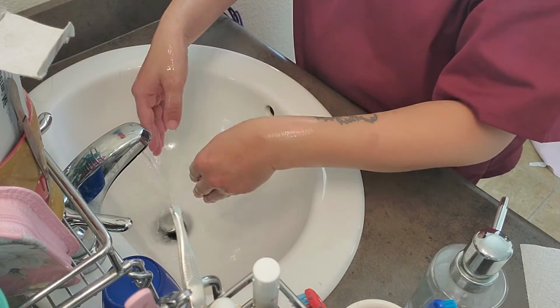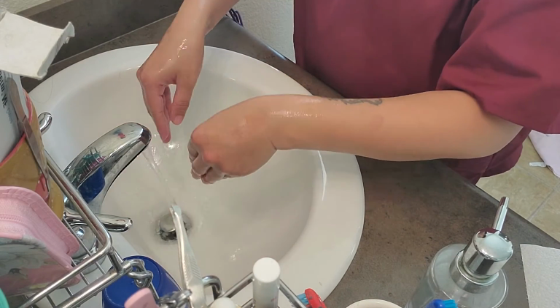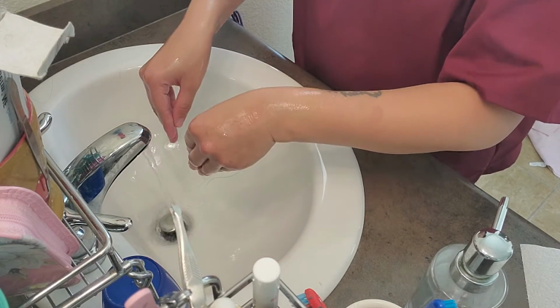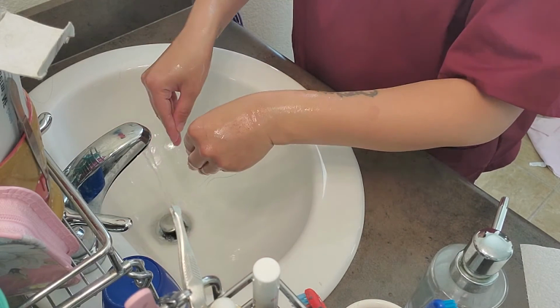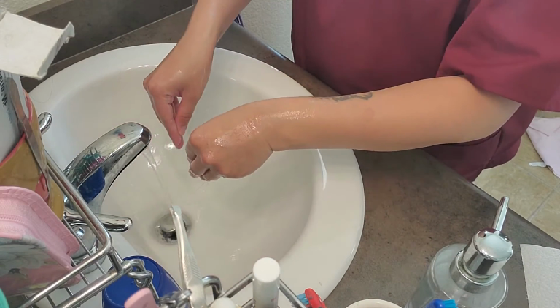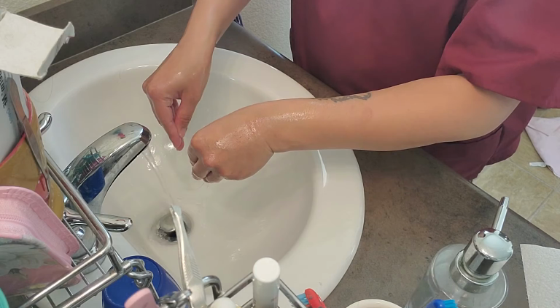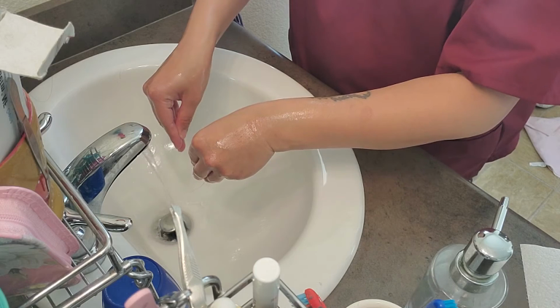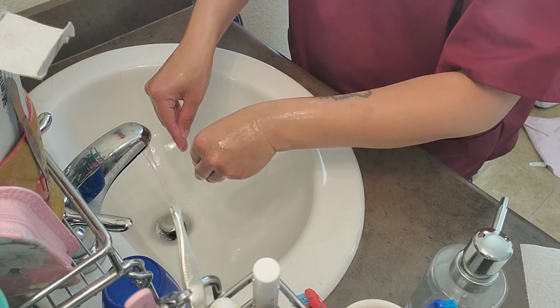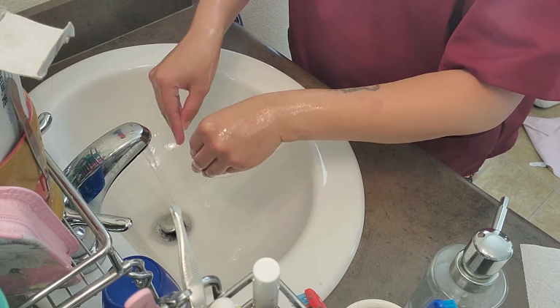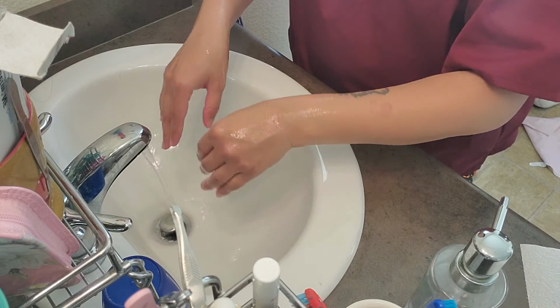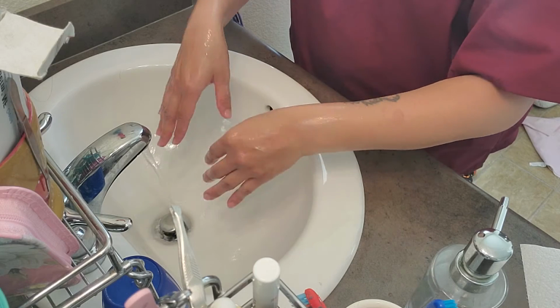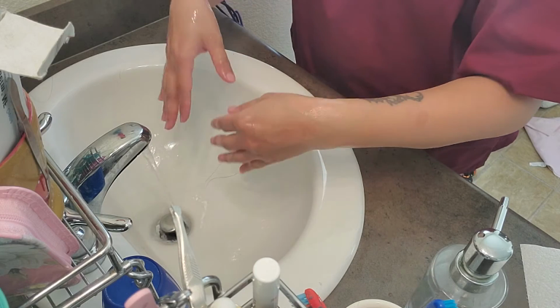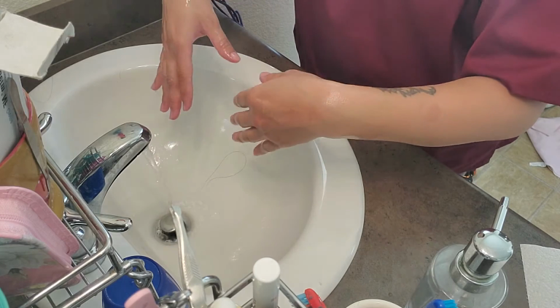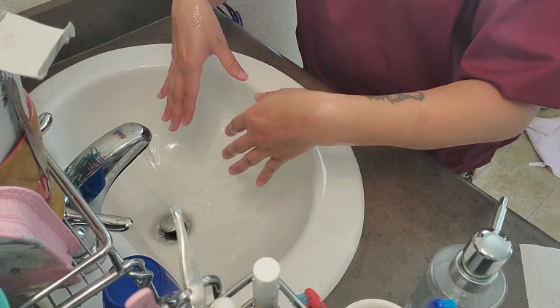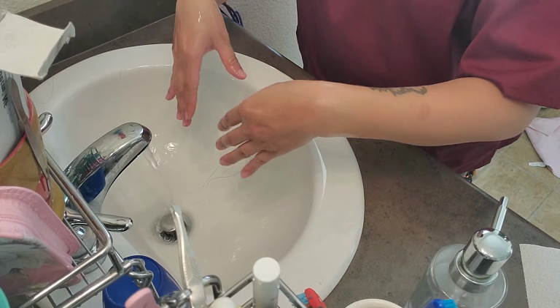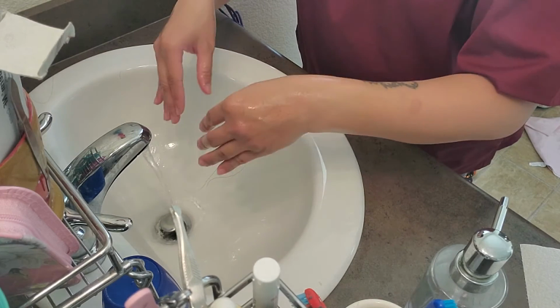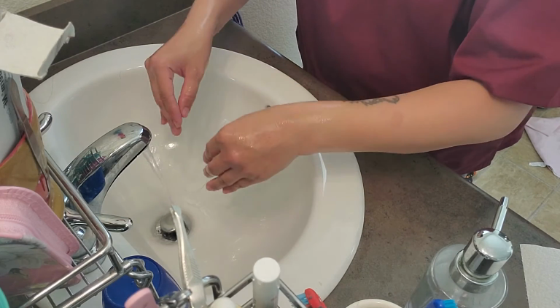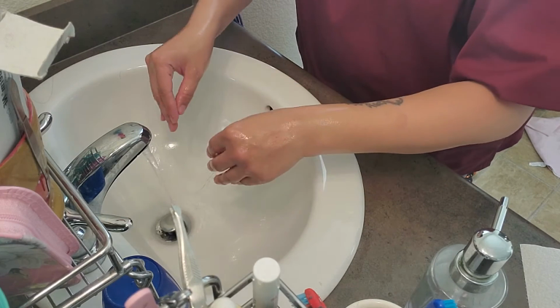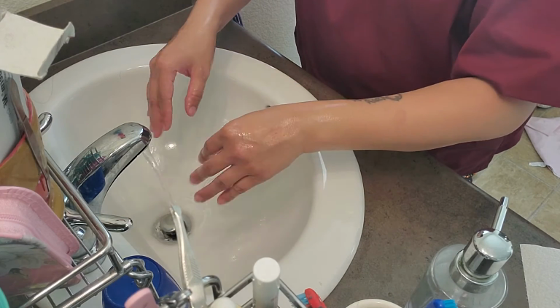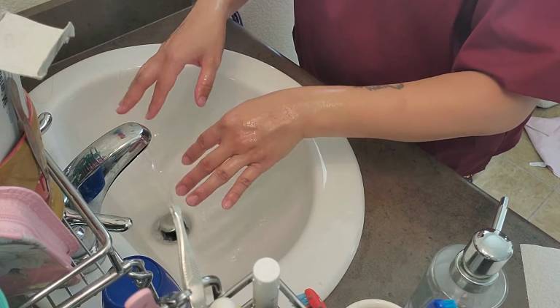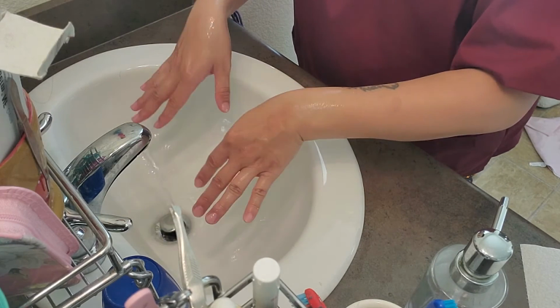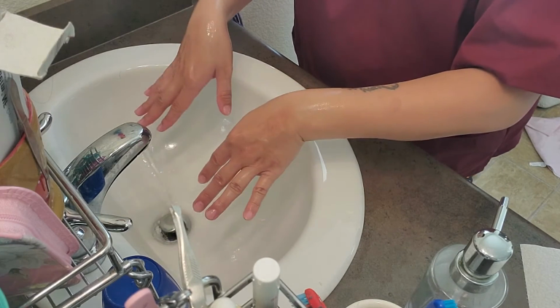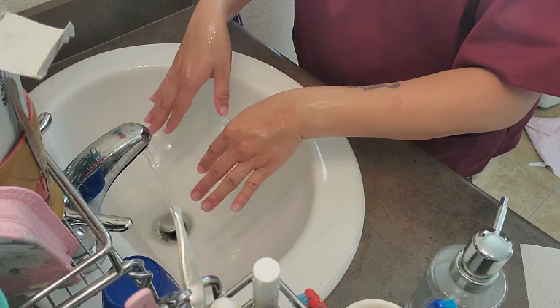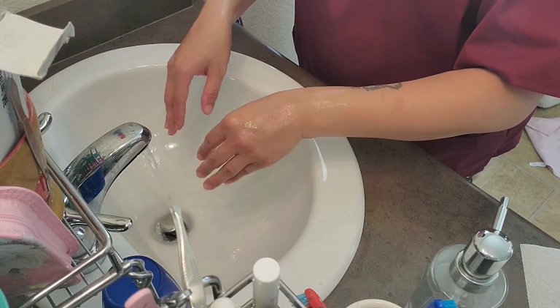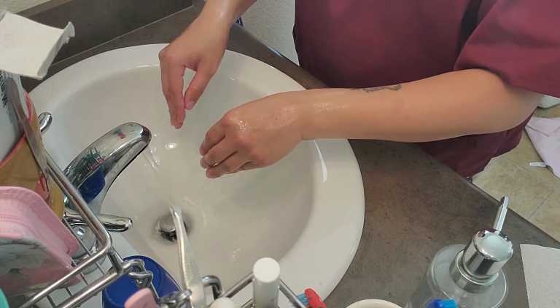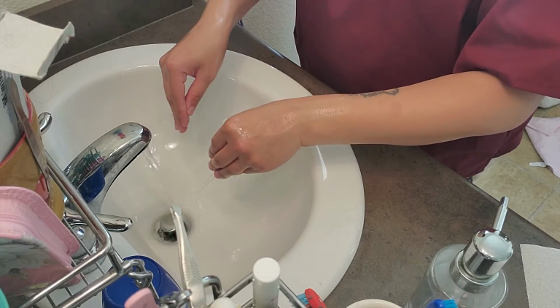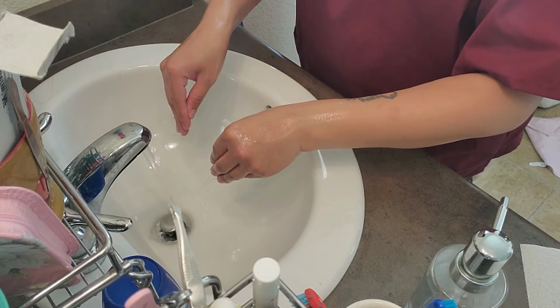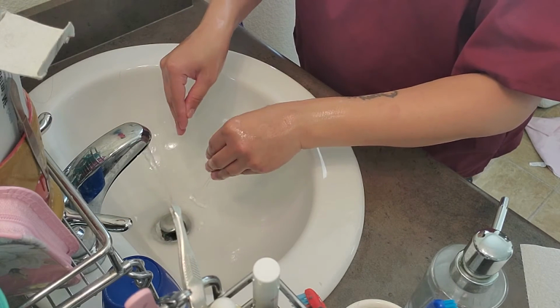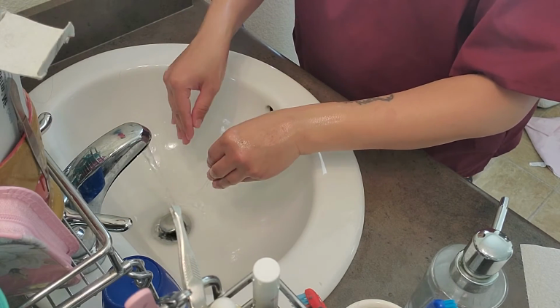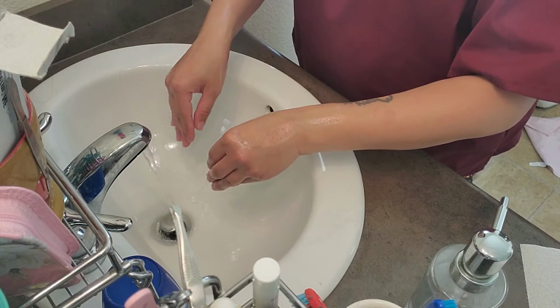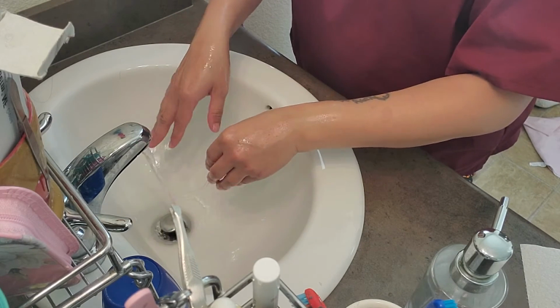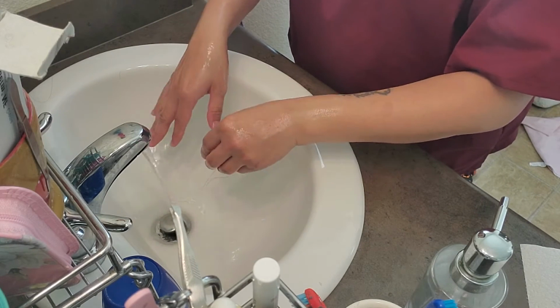Don't shake your hand. Make sure that your clothing does not touch the sink.